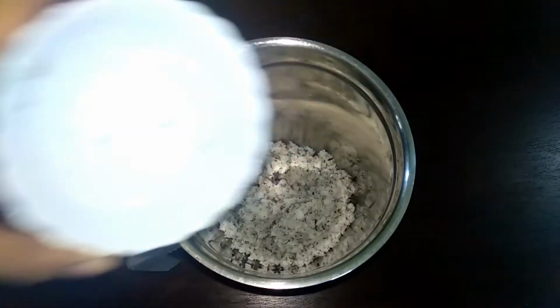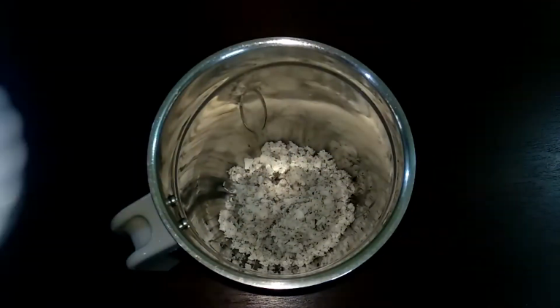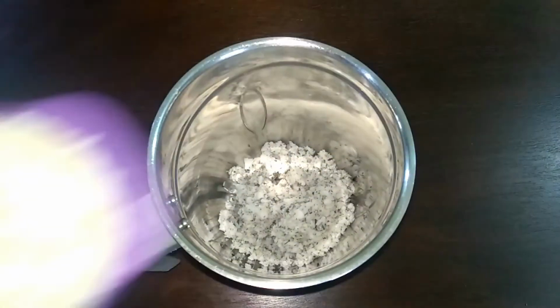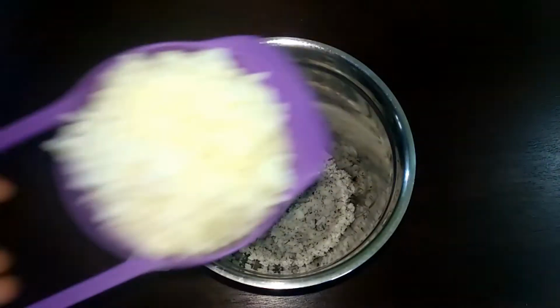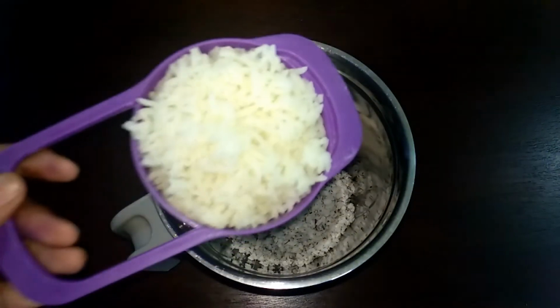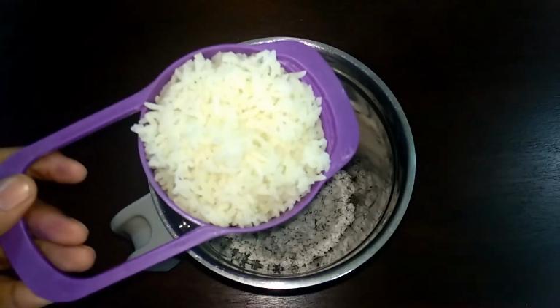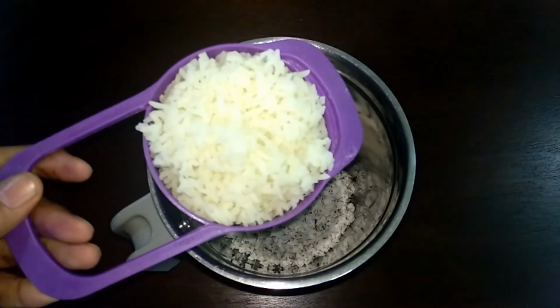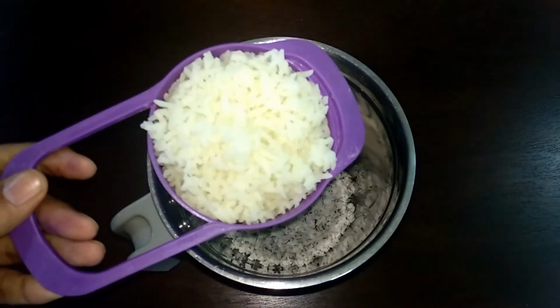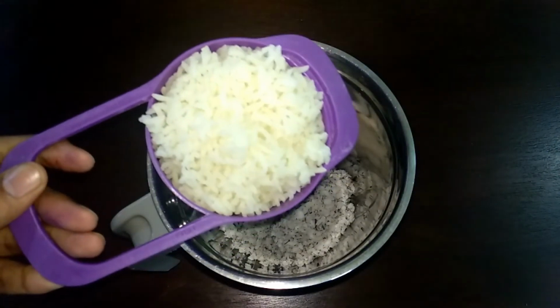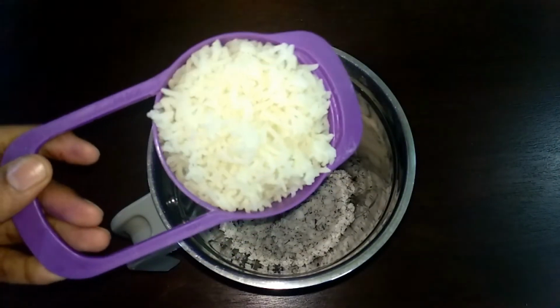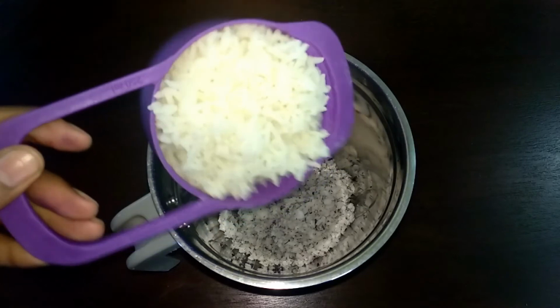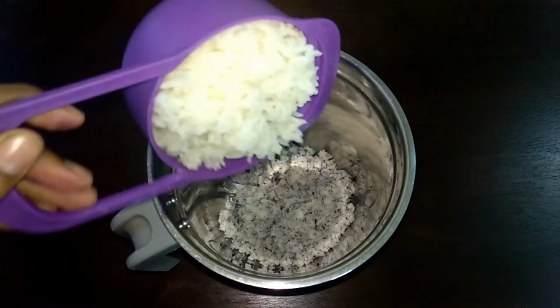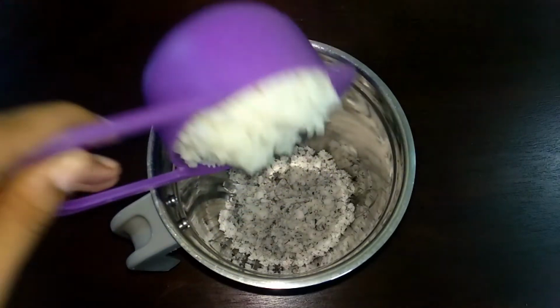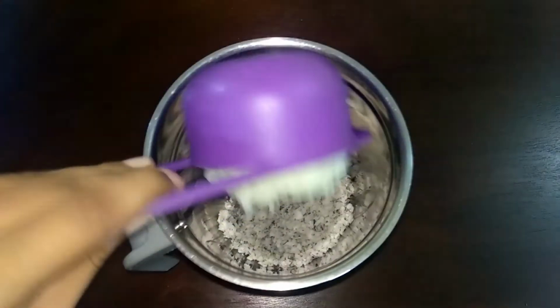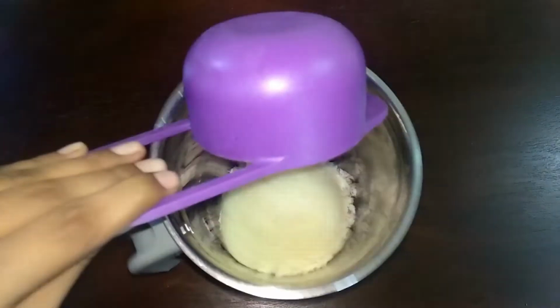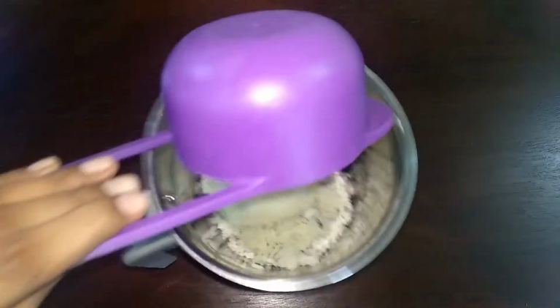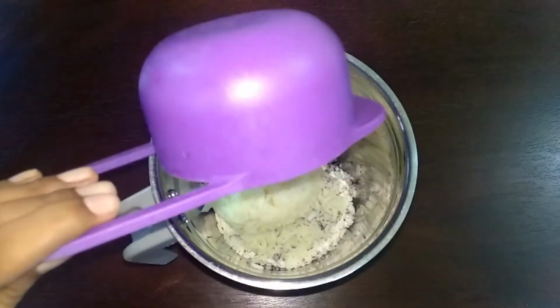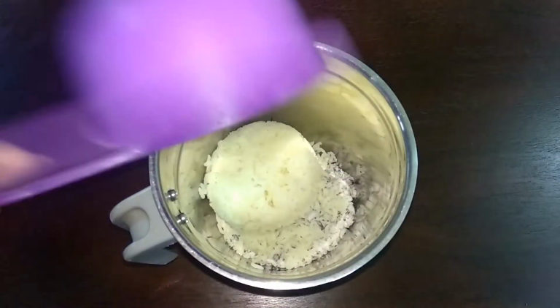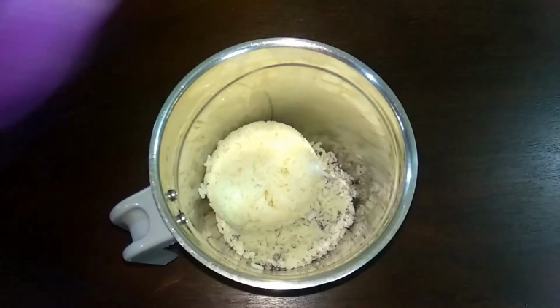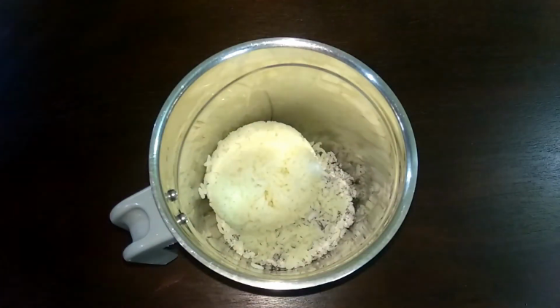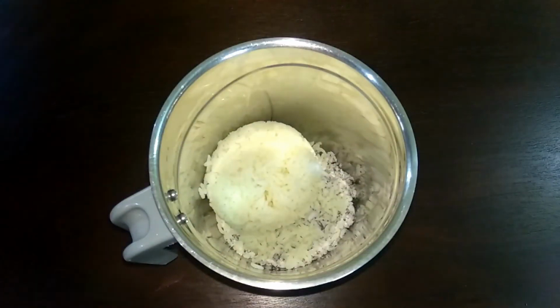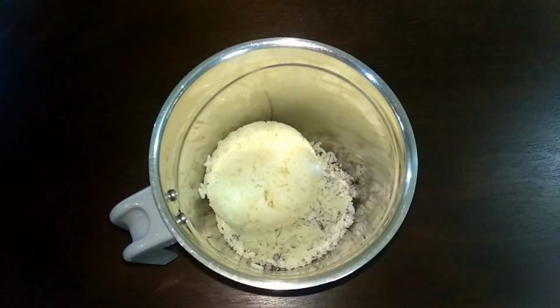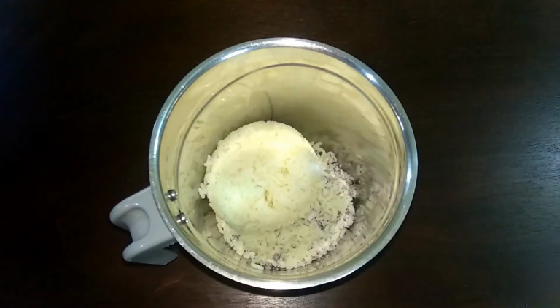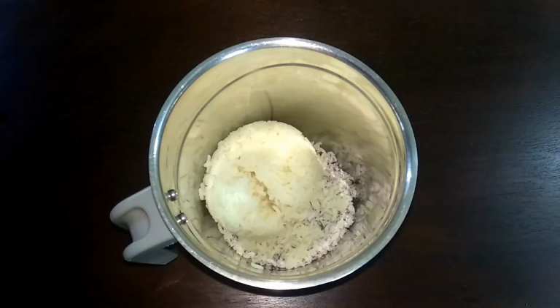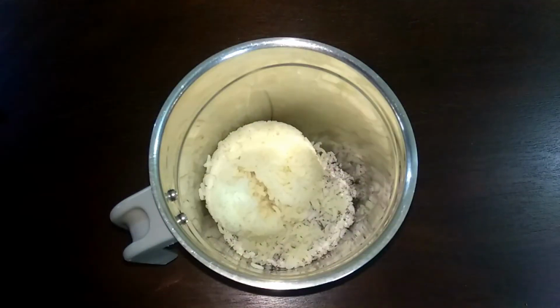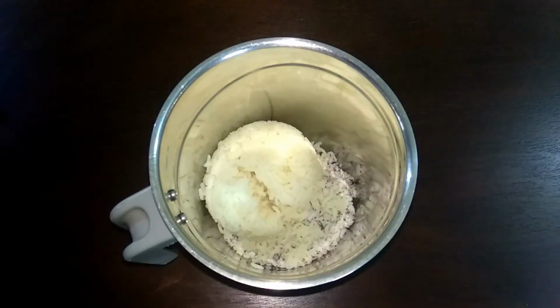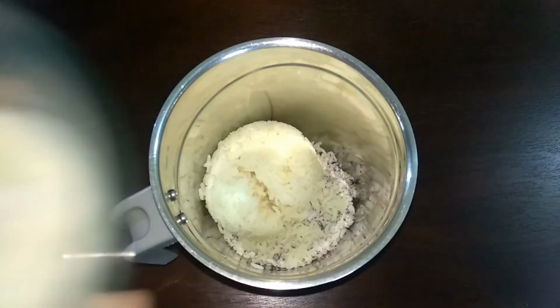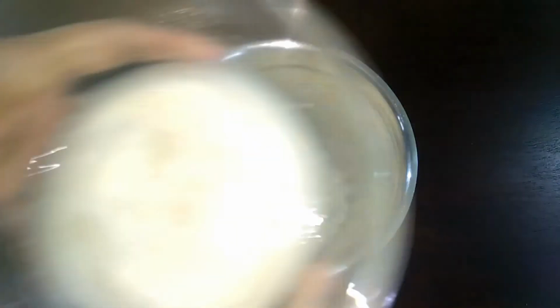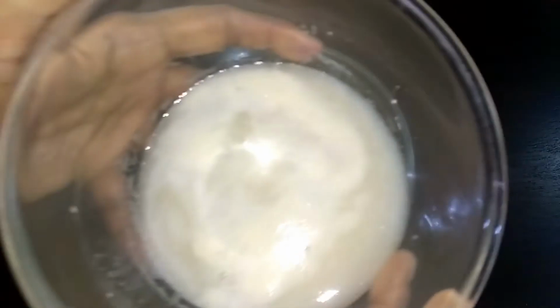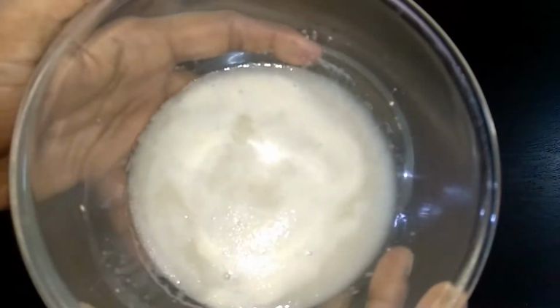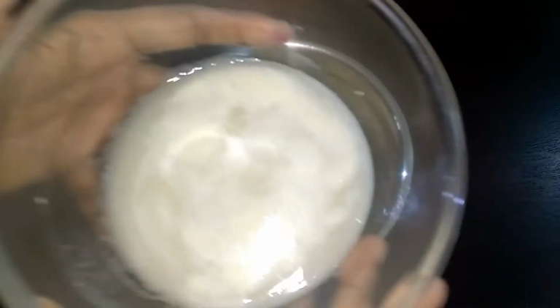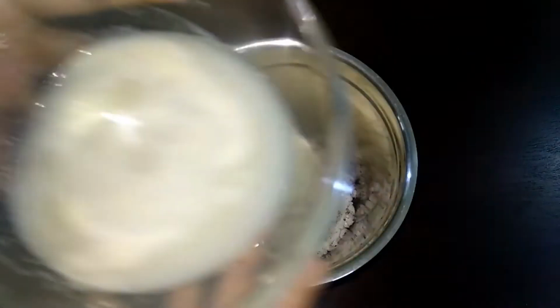Add 1 cup of rice — you can use any variety of rice. Let's mix it in the yeast water.